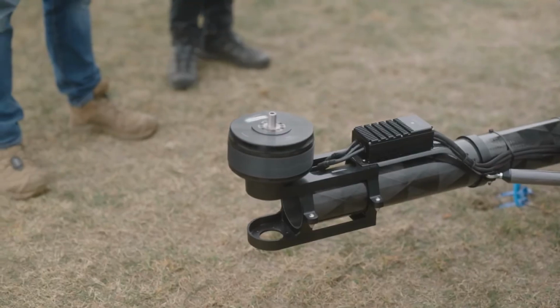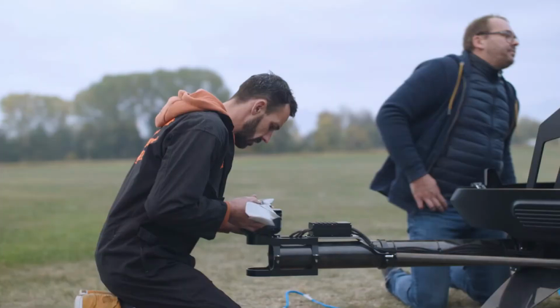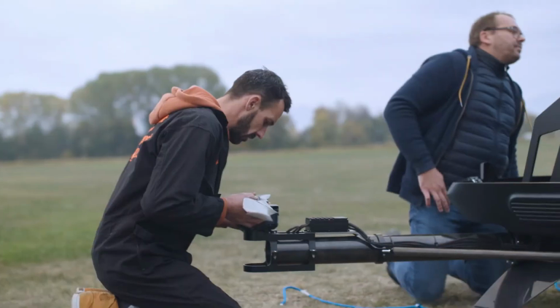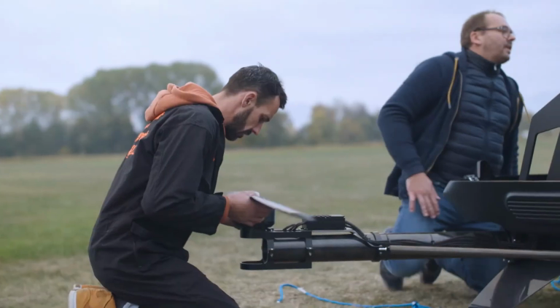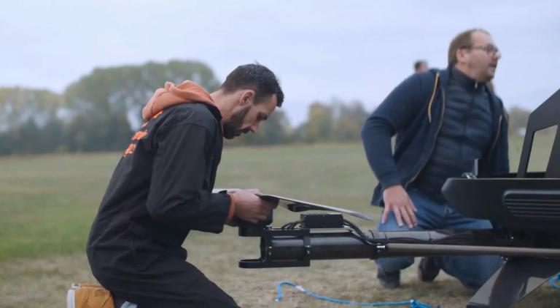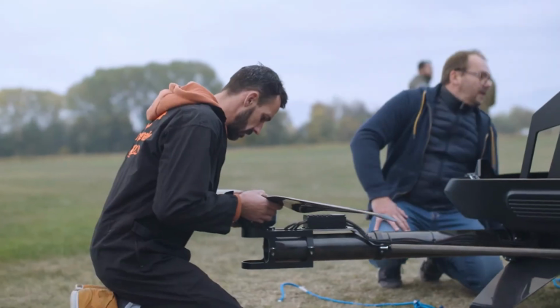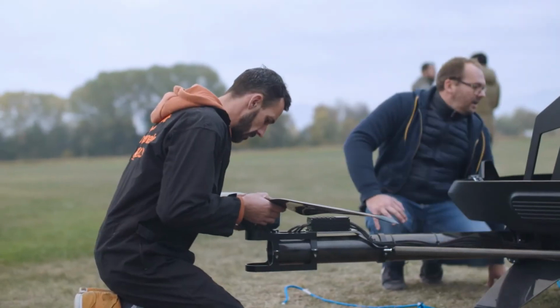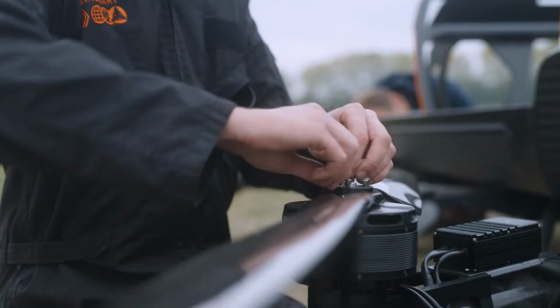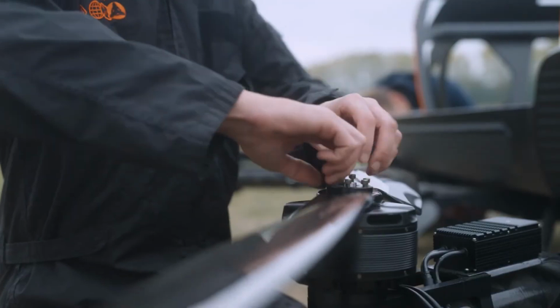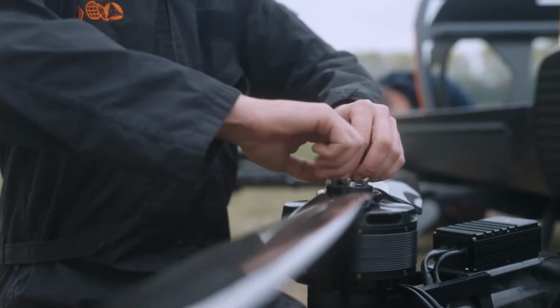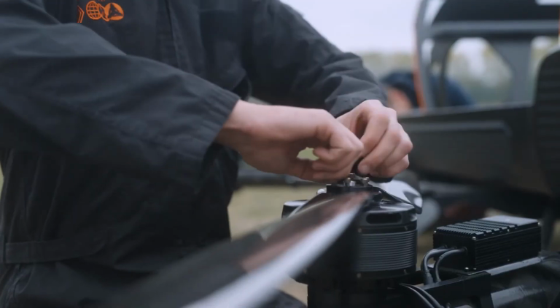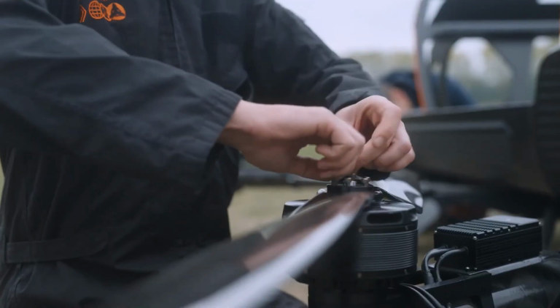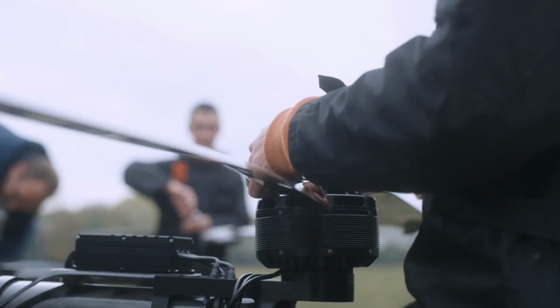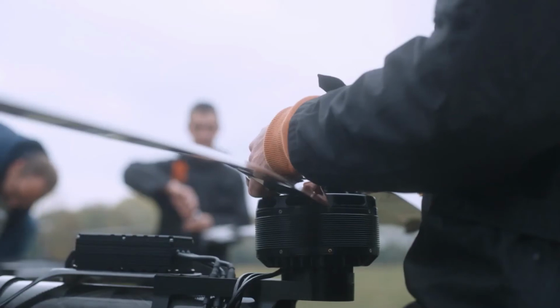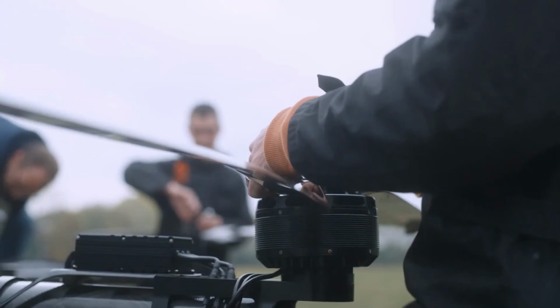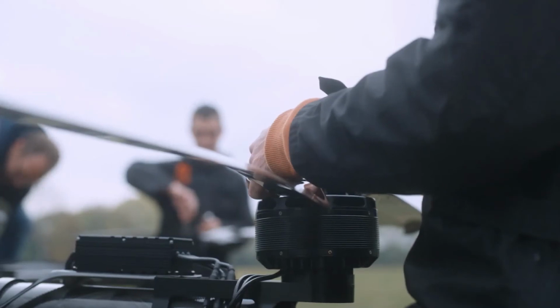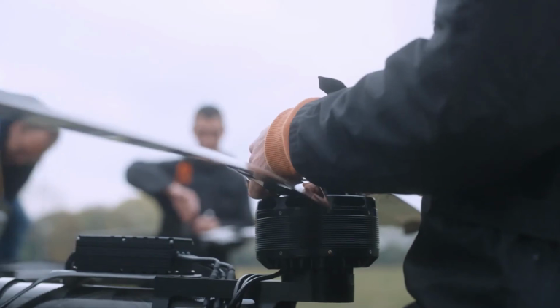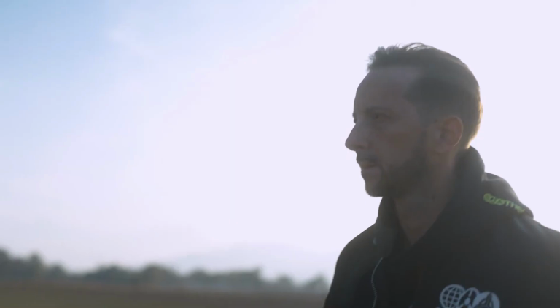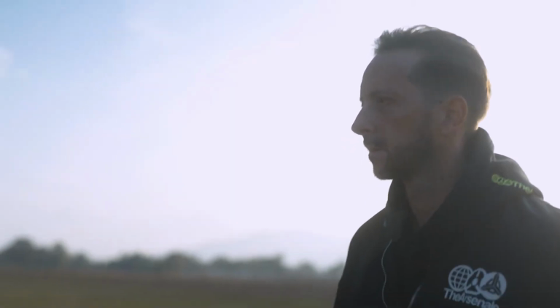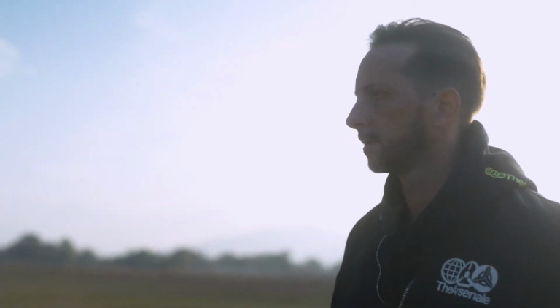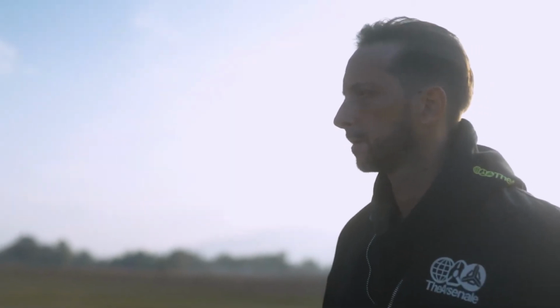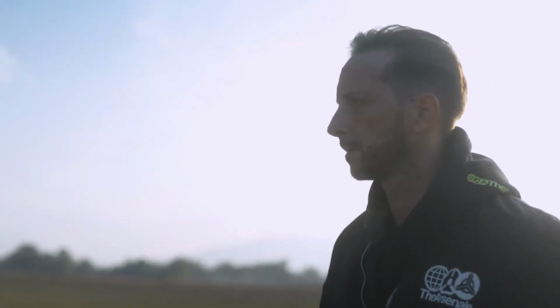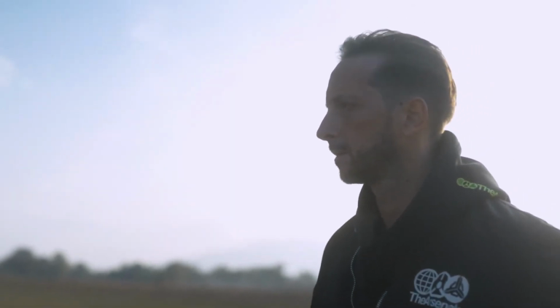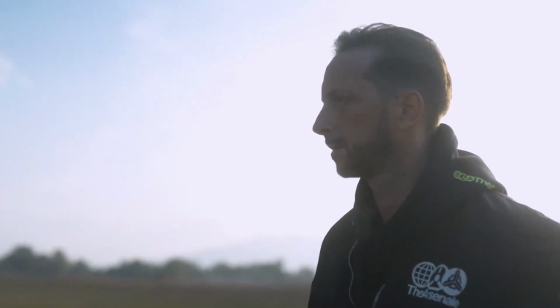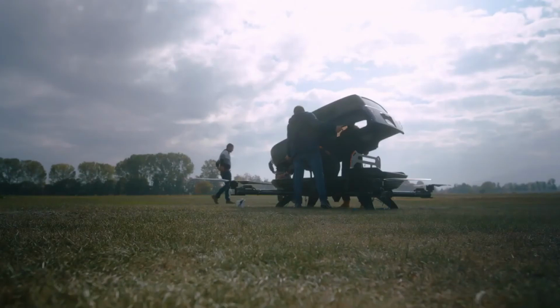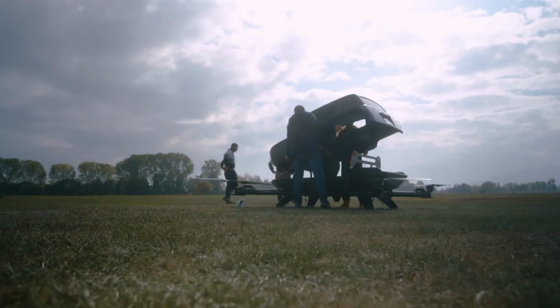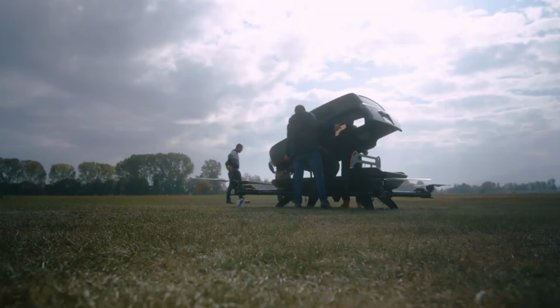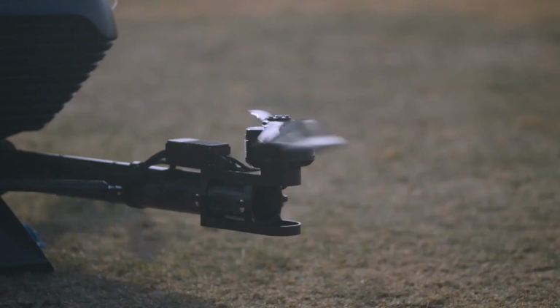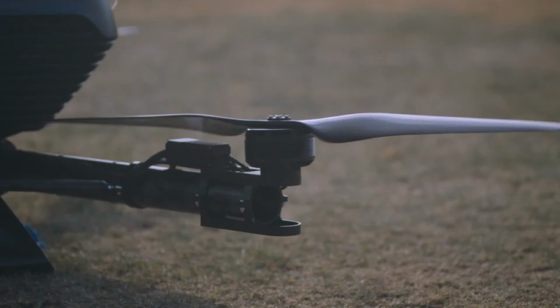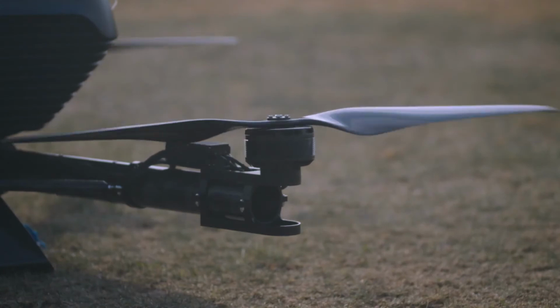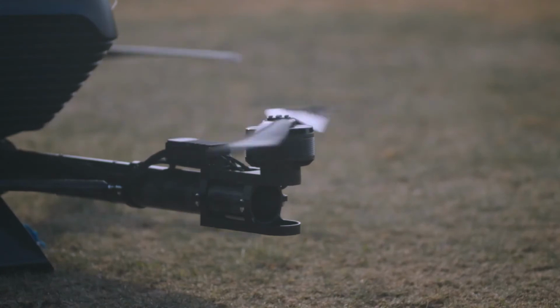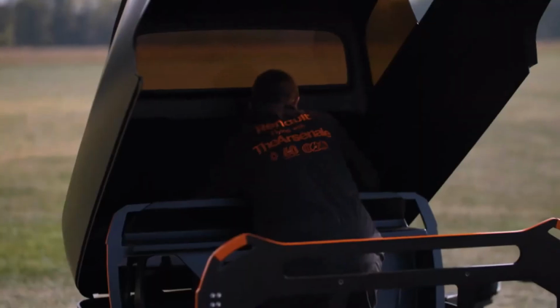The futuristic flying car will be on public display in Paris at the Atelier Renault showroom.